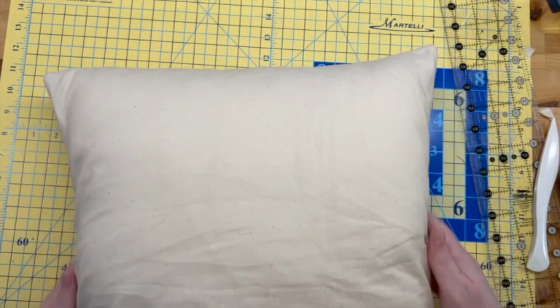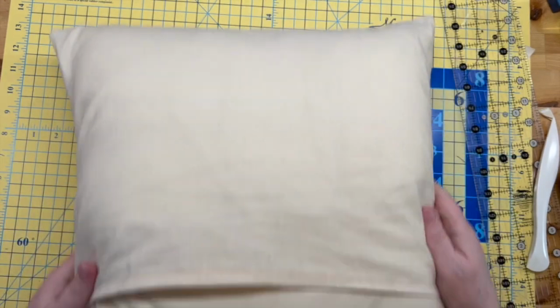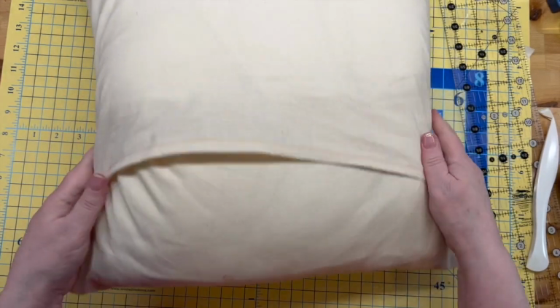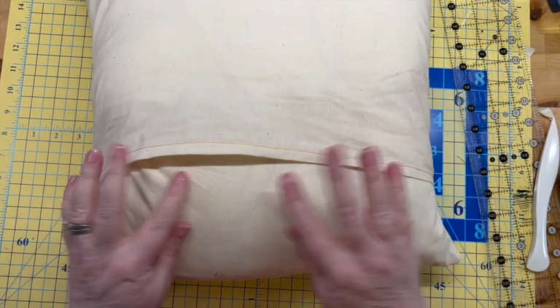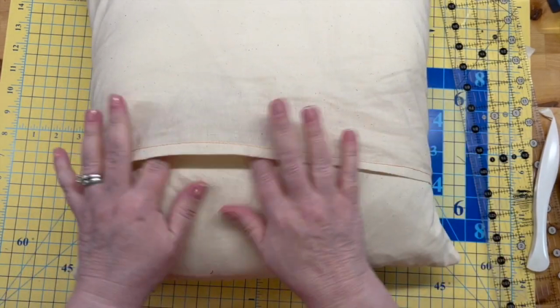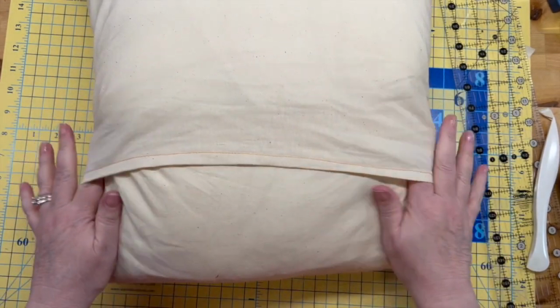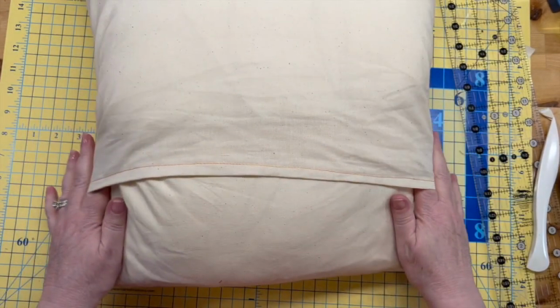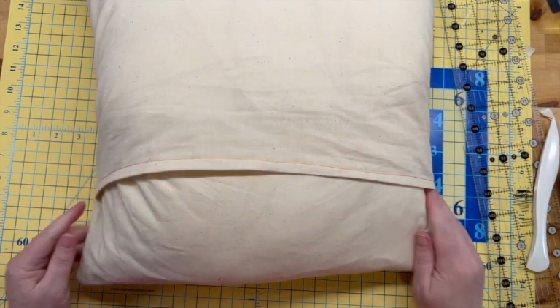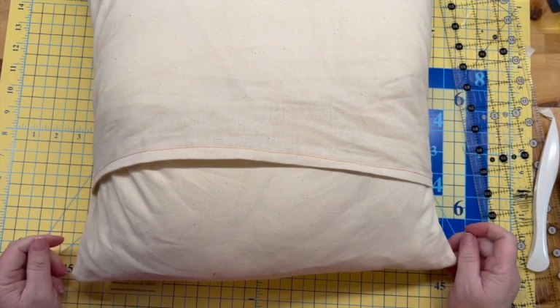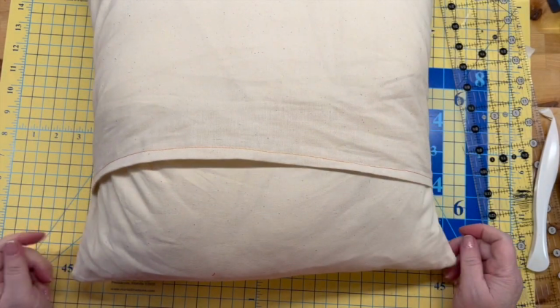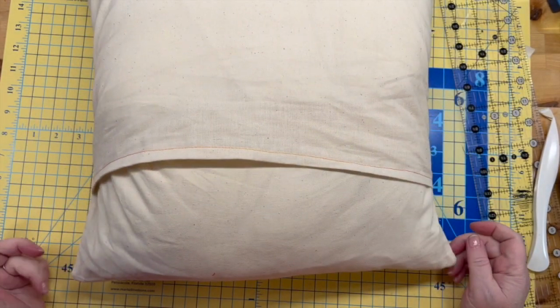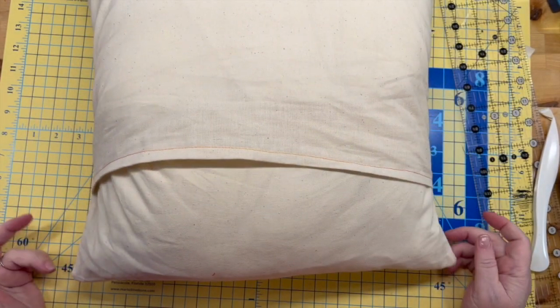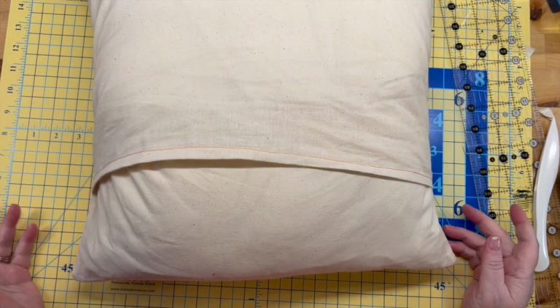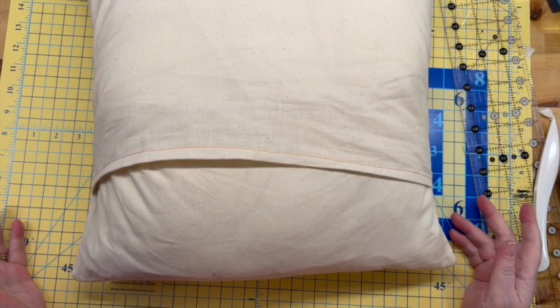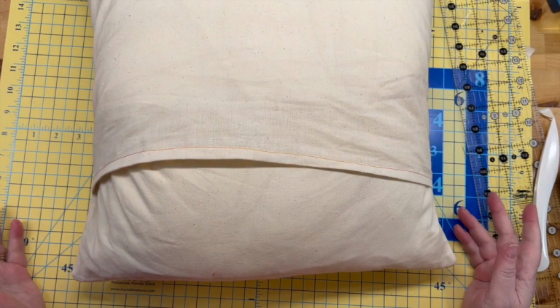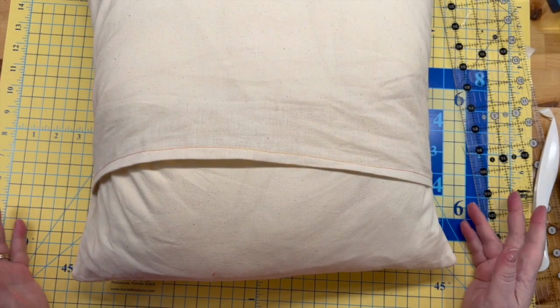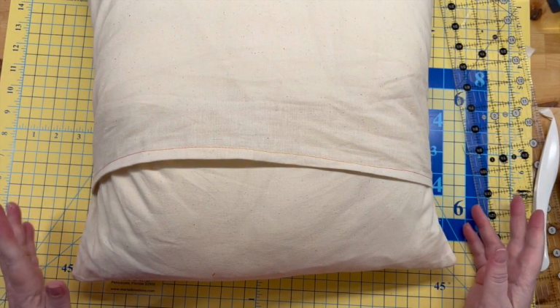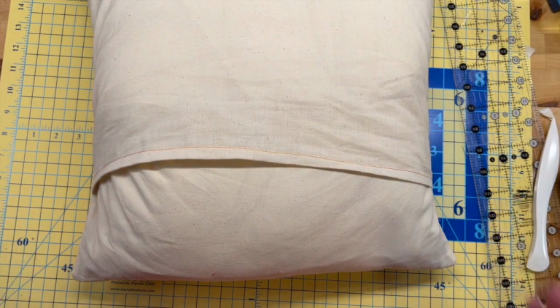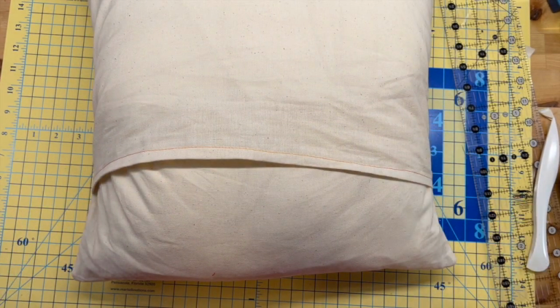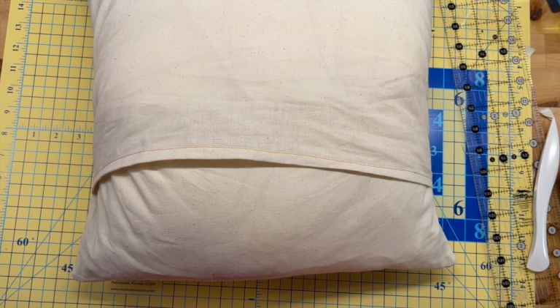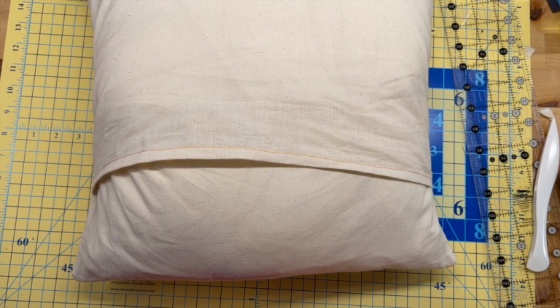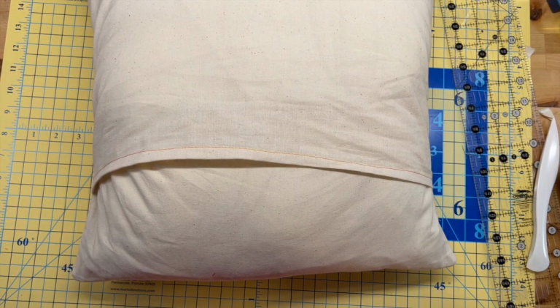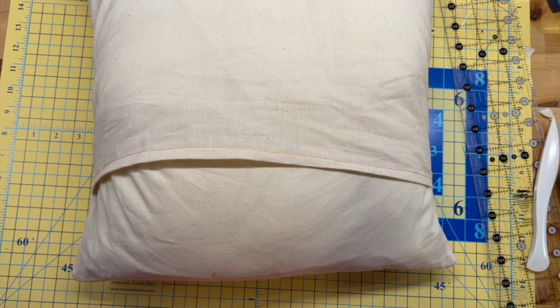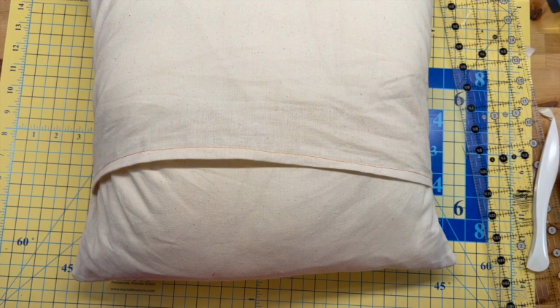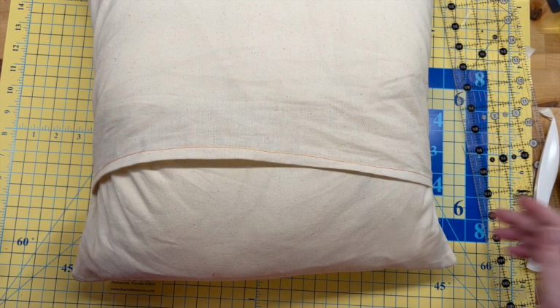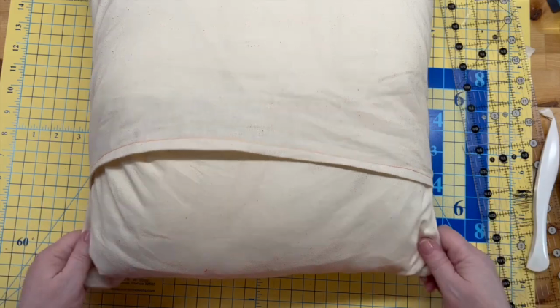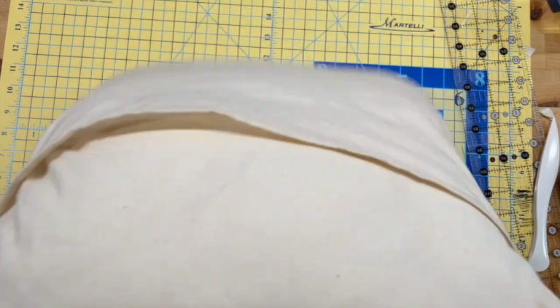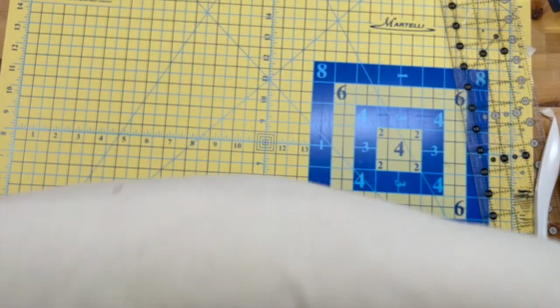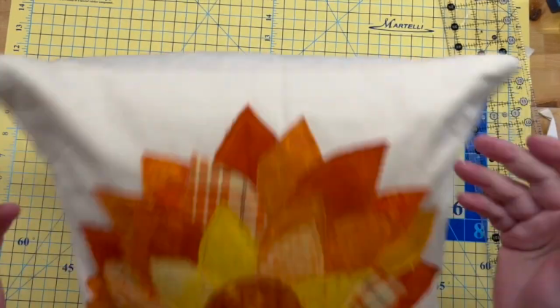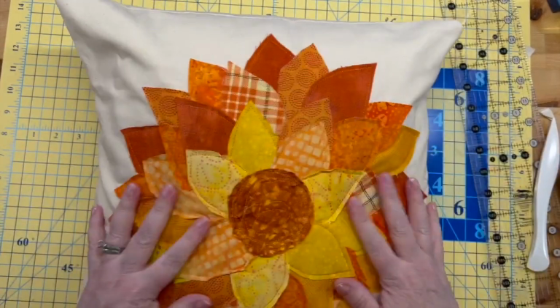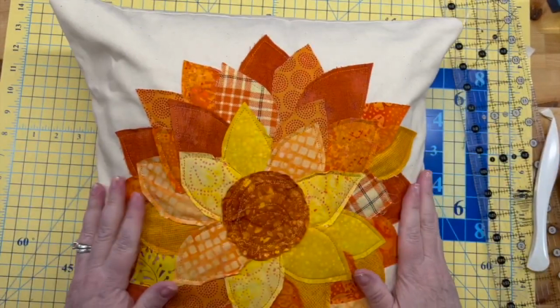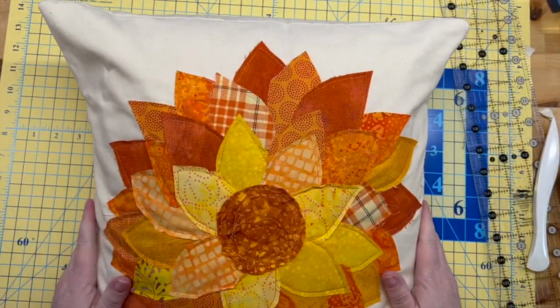That's the back envelope — you don't need to mess with a zipper — and that's it. It's a pillow!